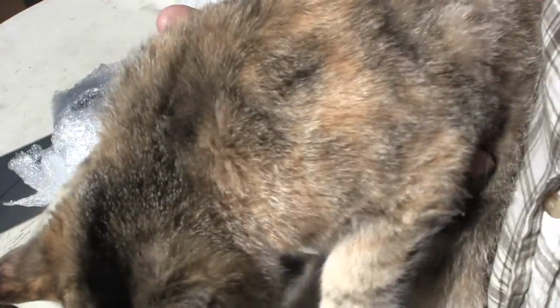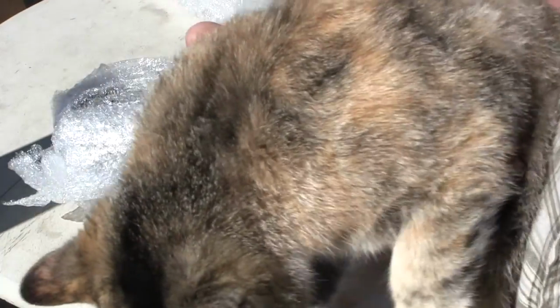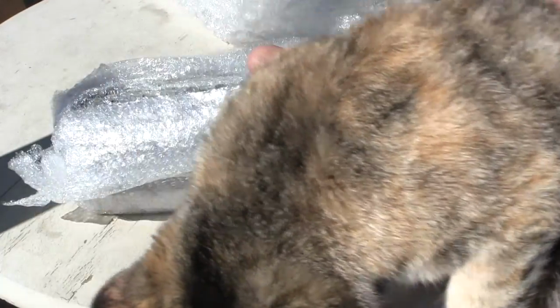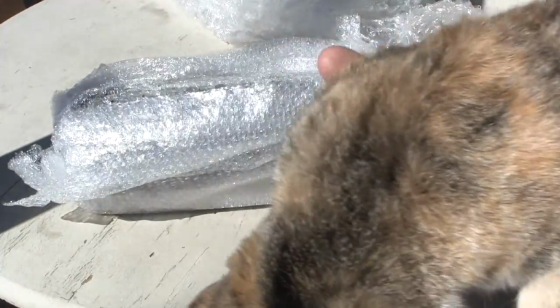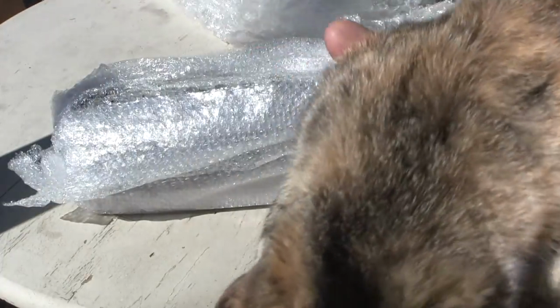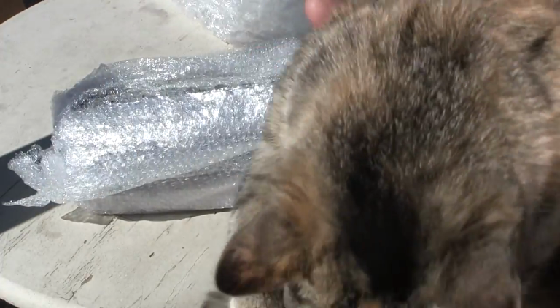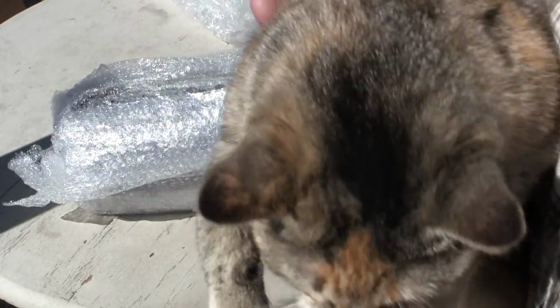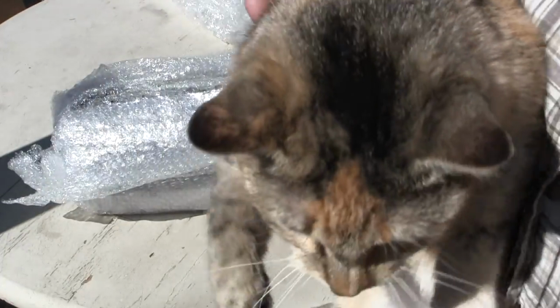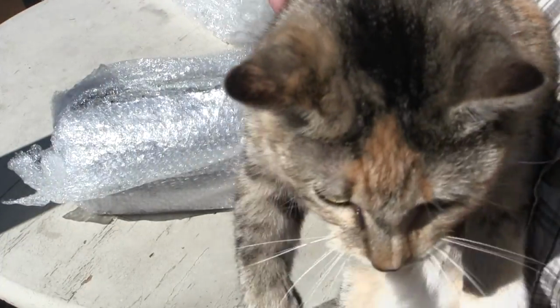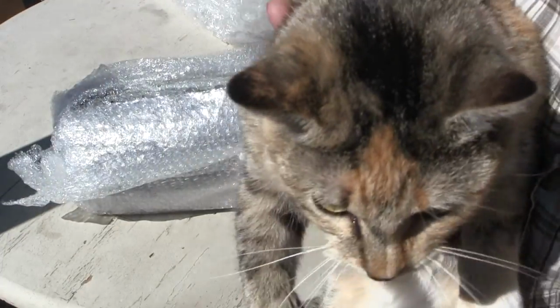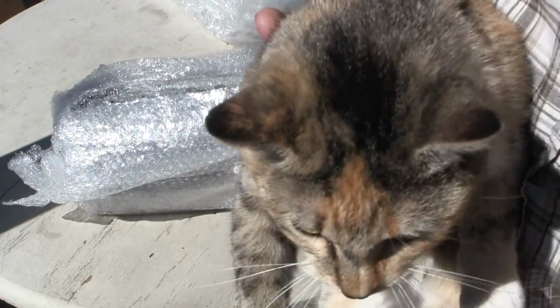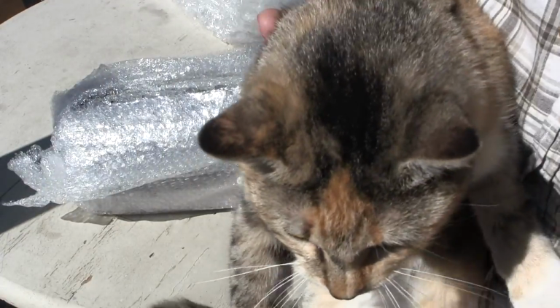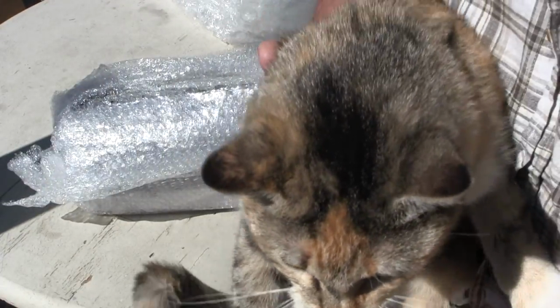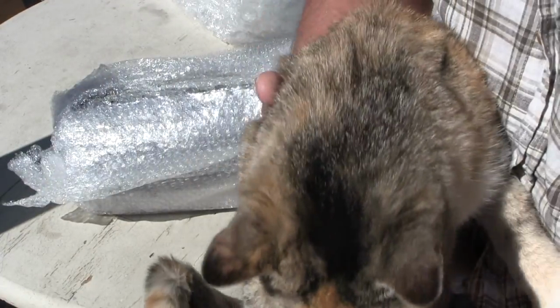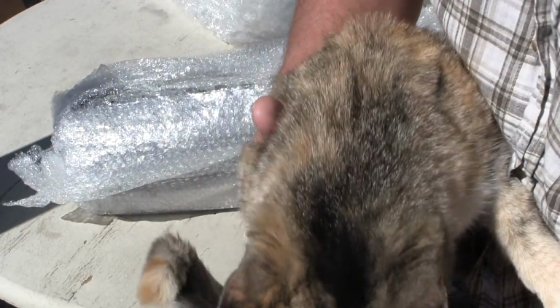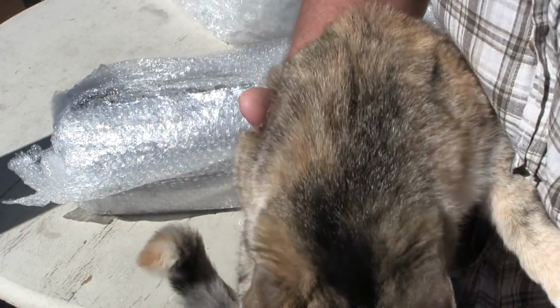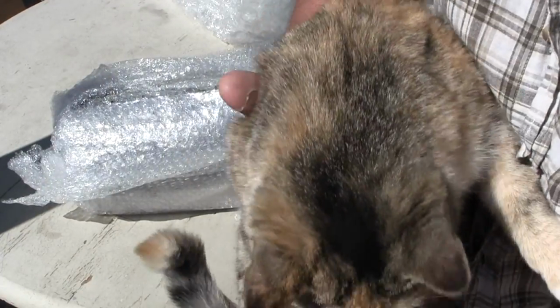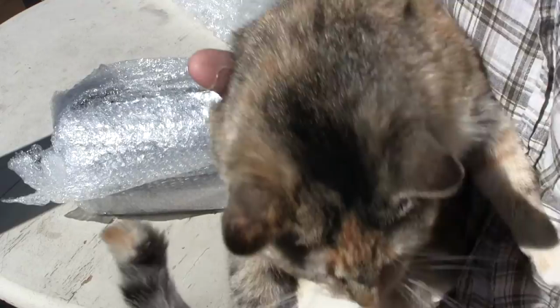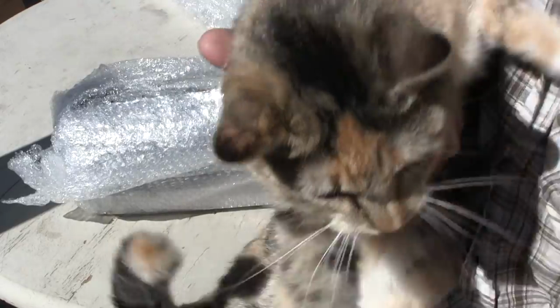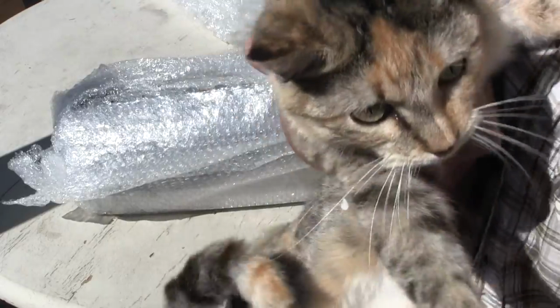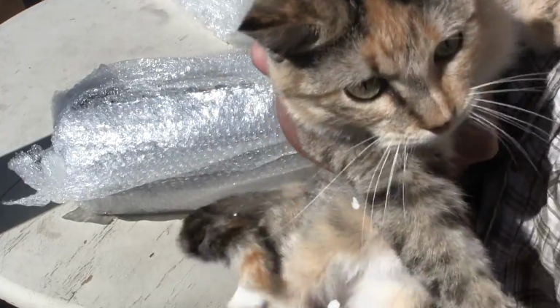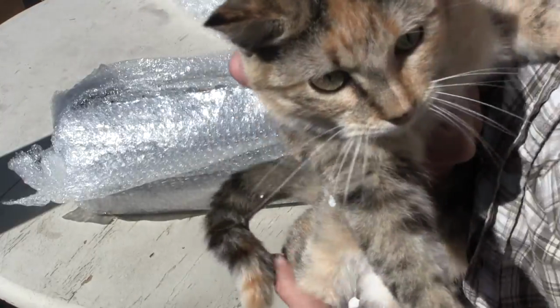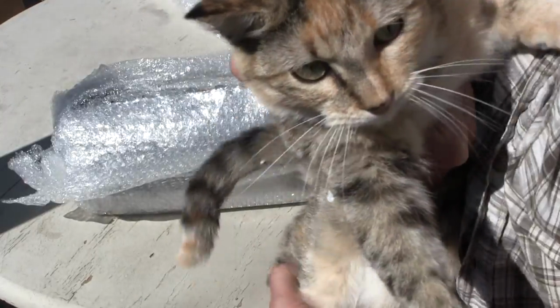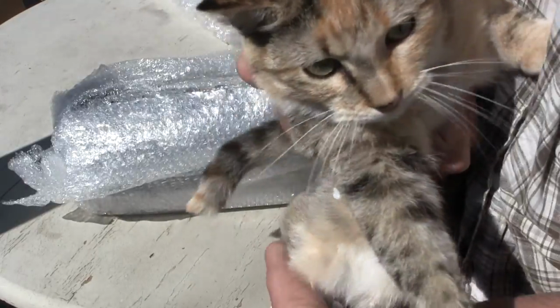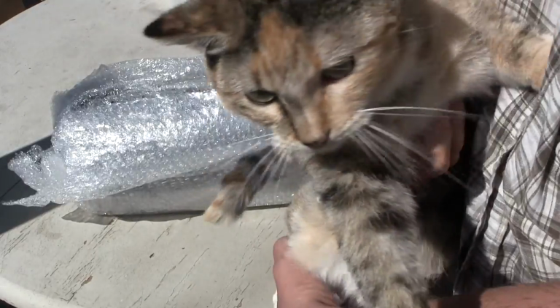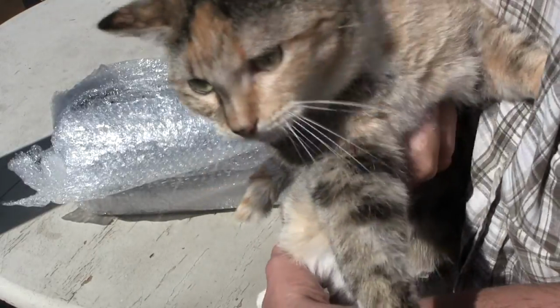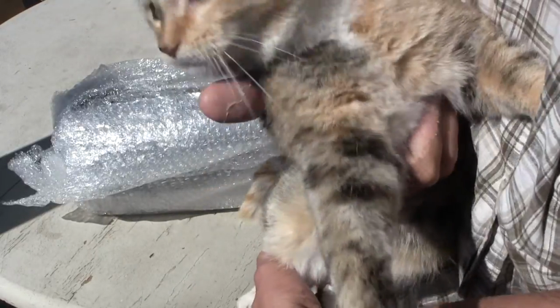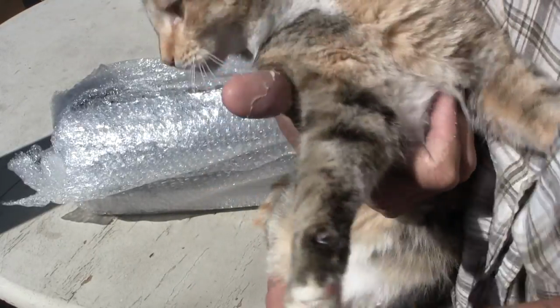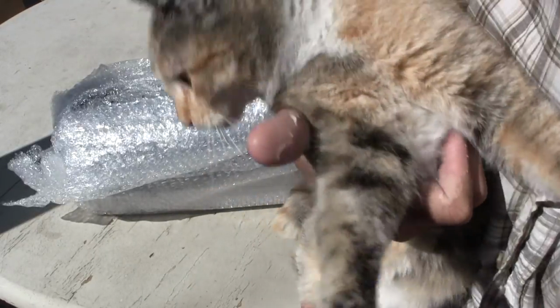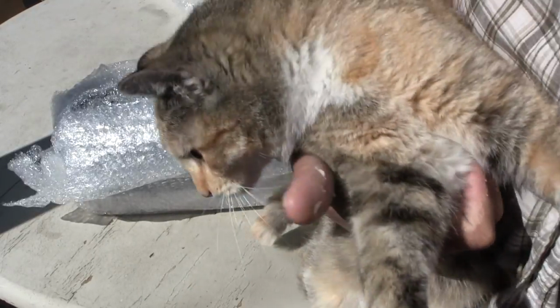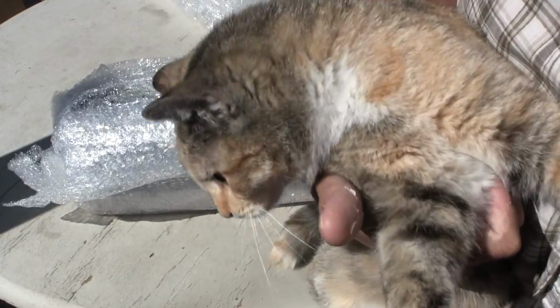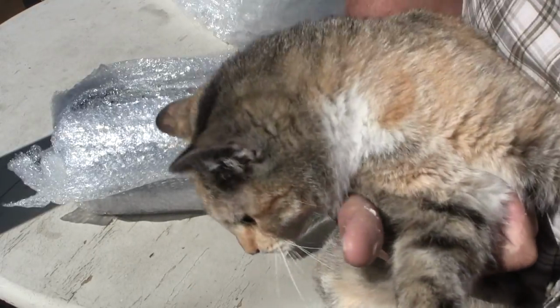Here's the cat. Say hello, cat. Yeah, you're on the candy camera.